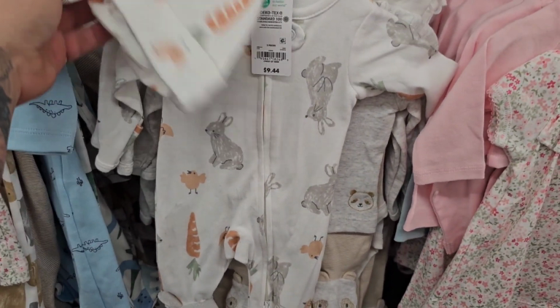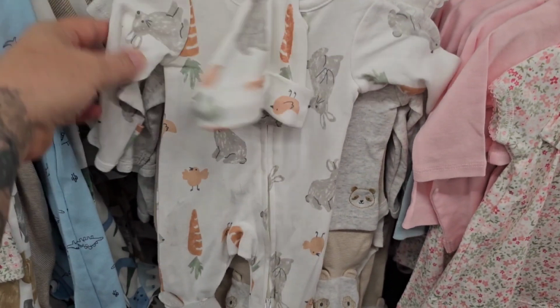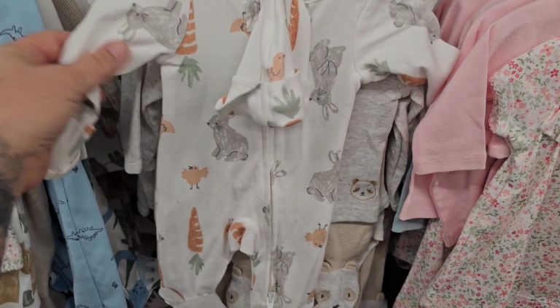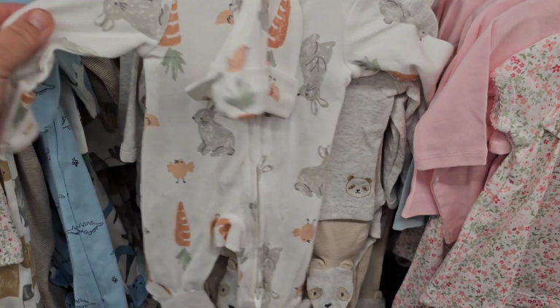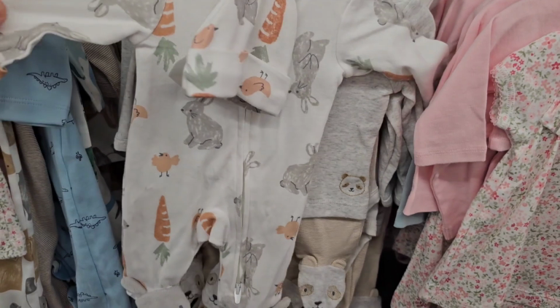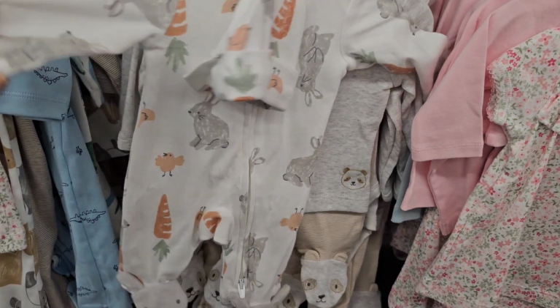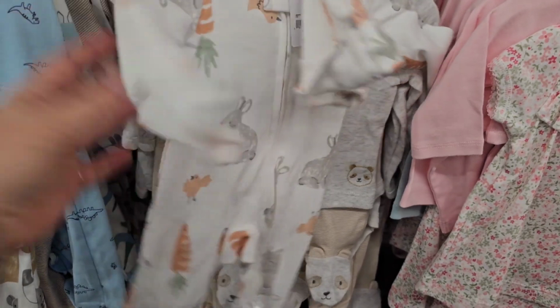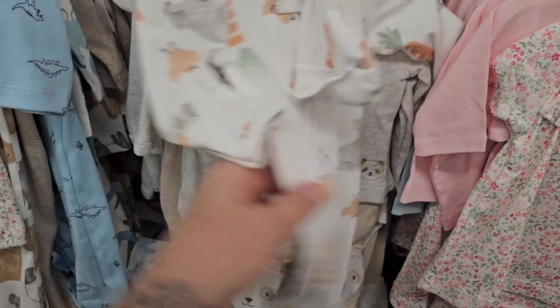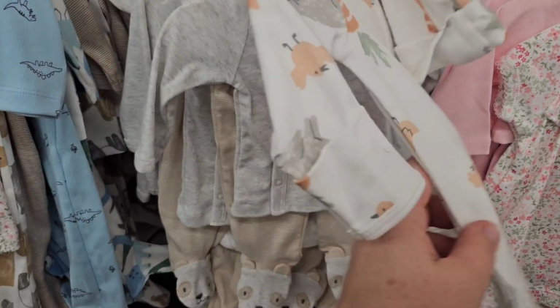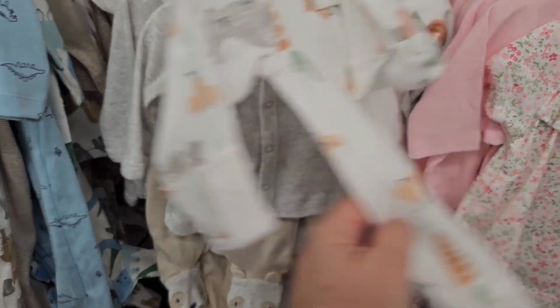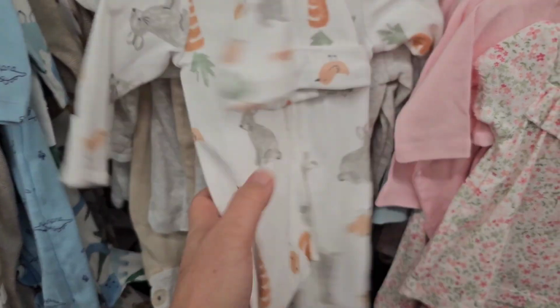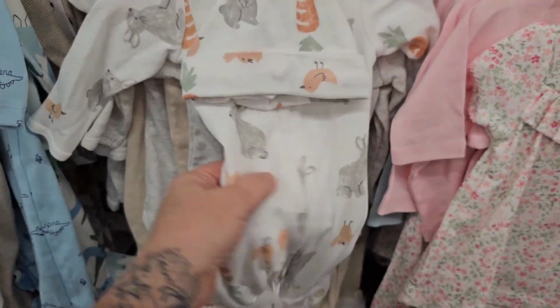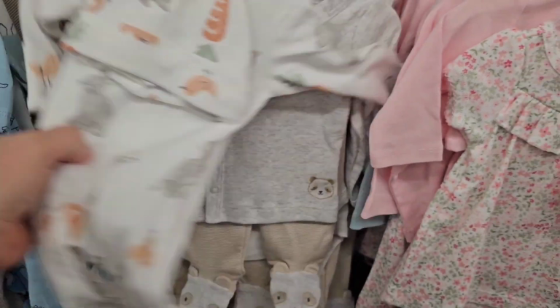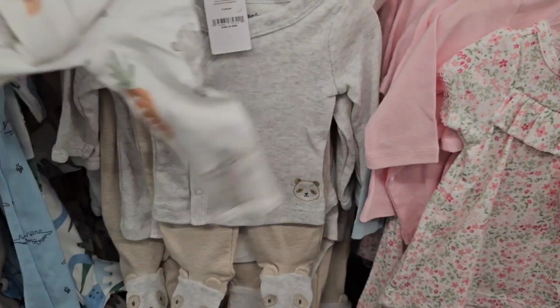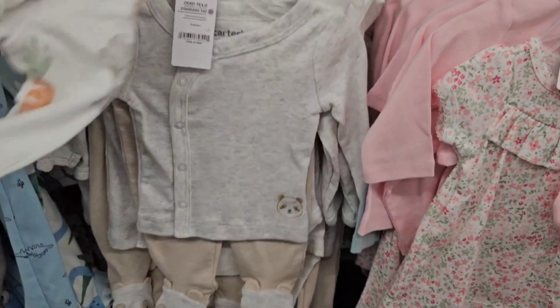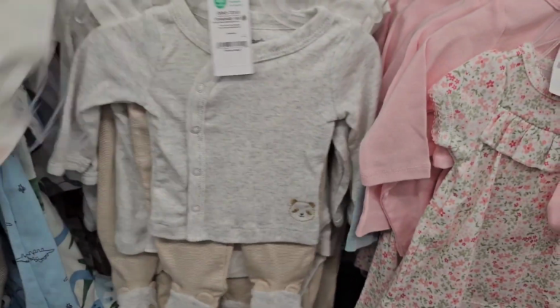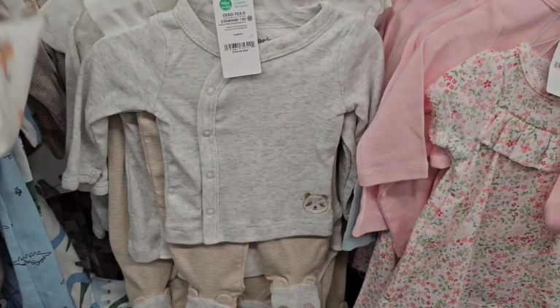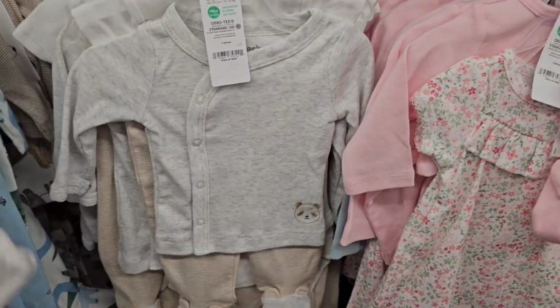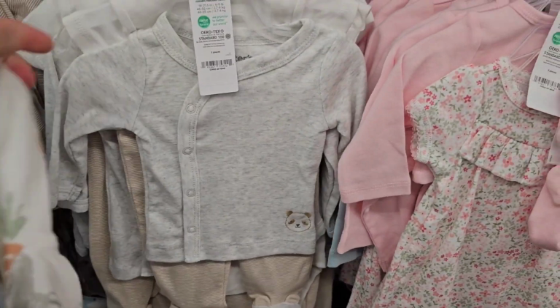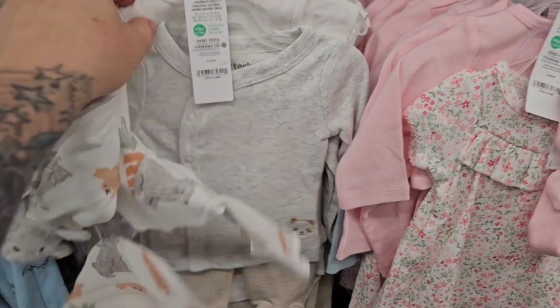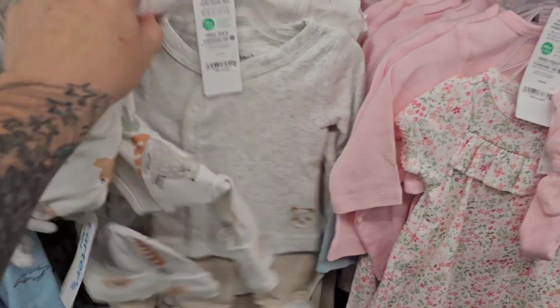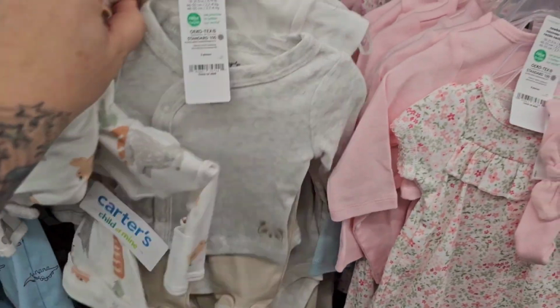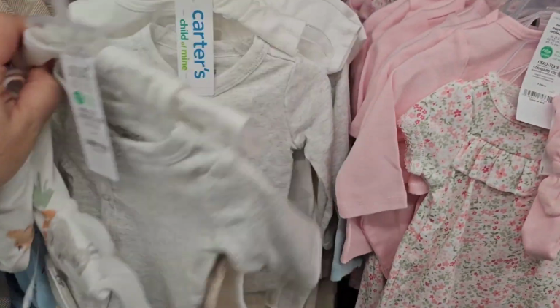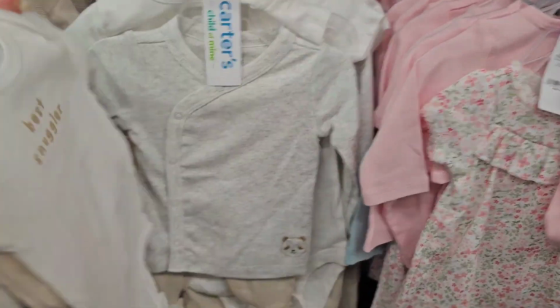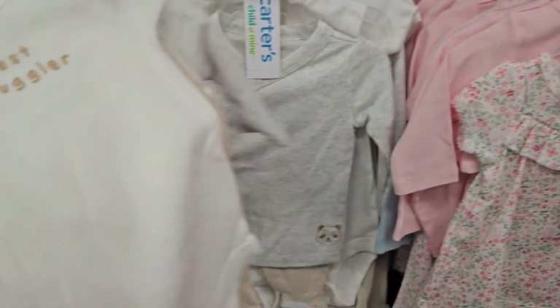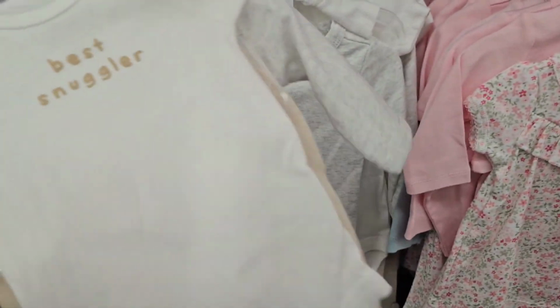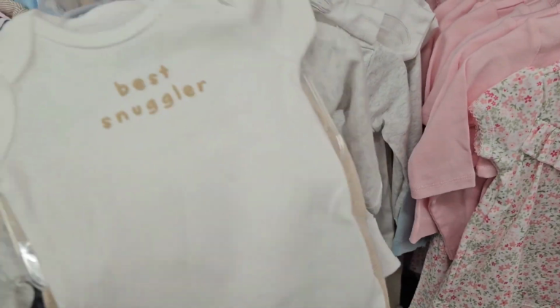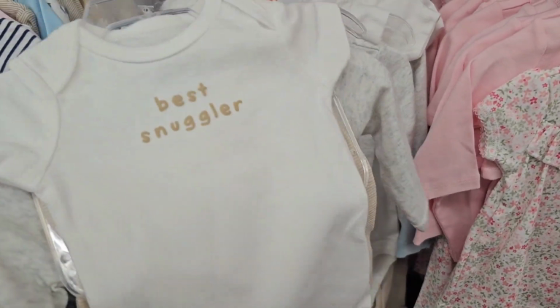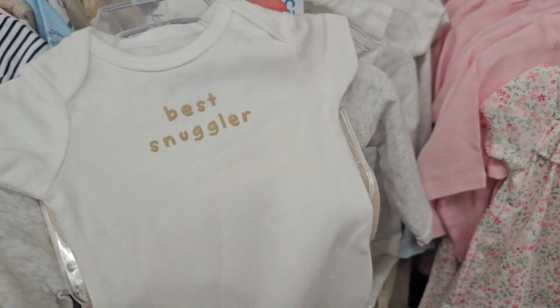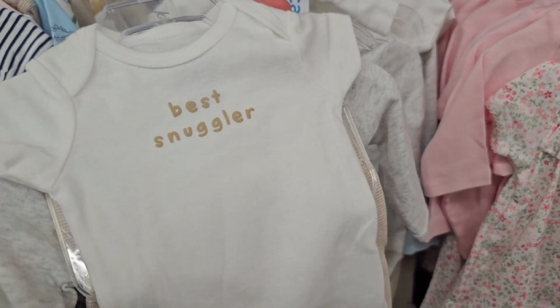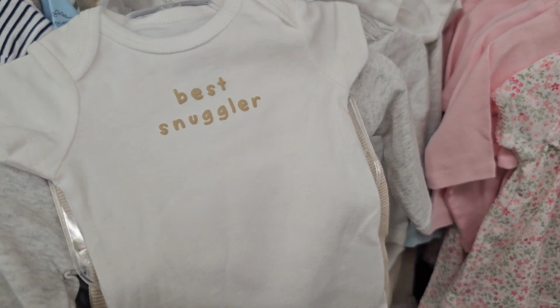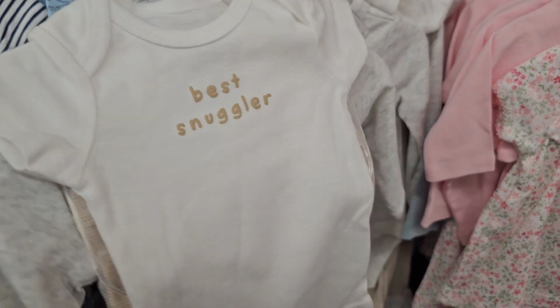Aw, preemie, $9.49. And you have a little panda bear set here. What's on the onesie? Best Snuggler.